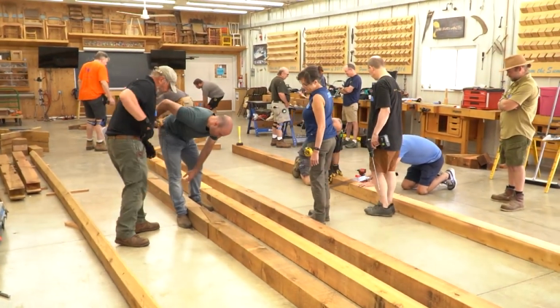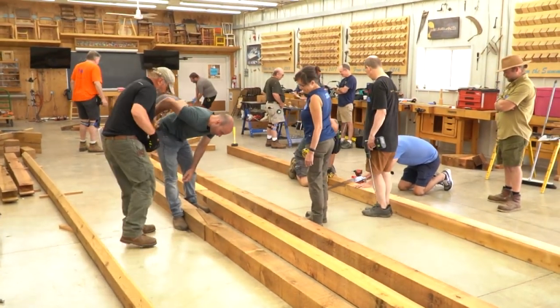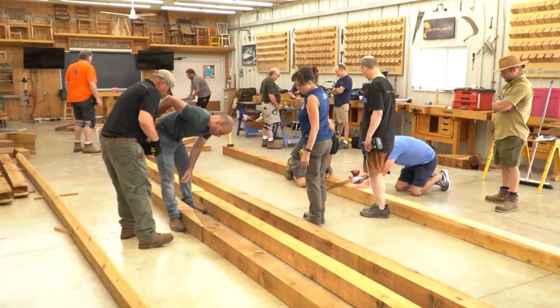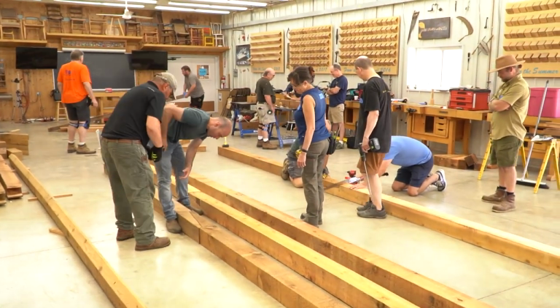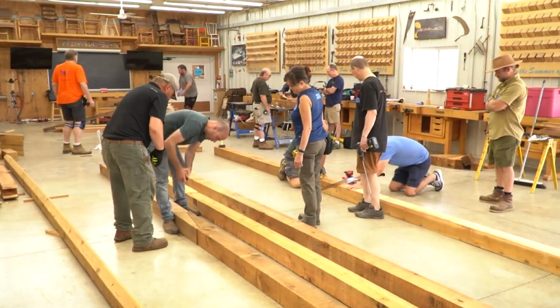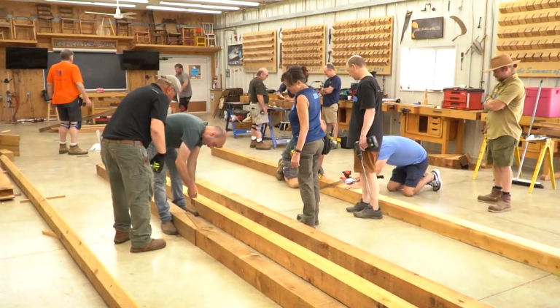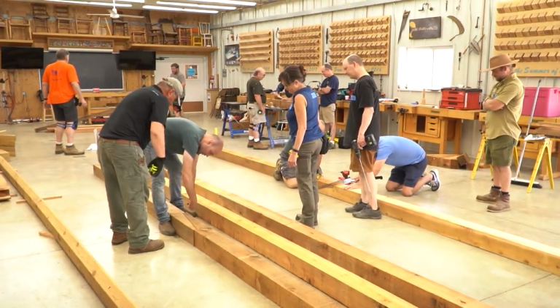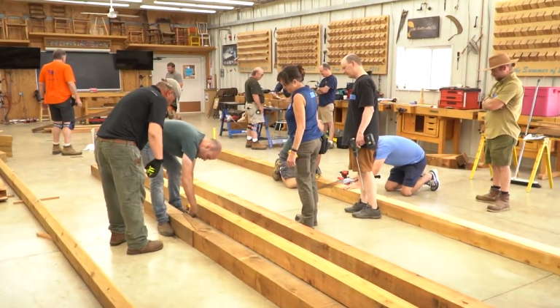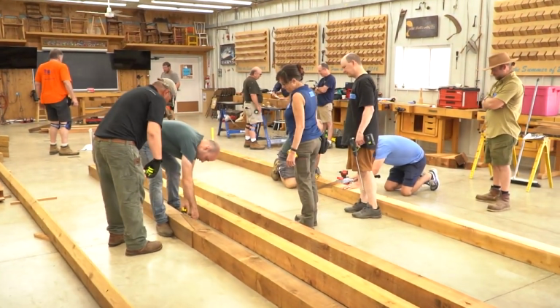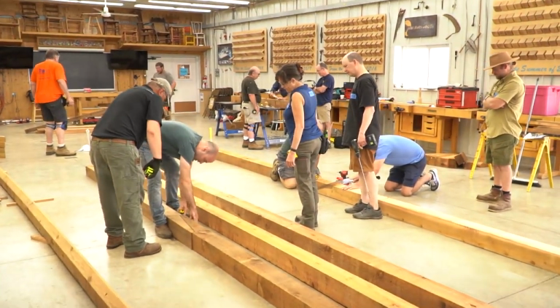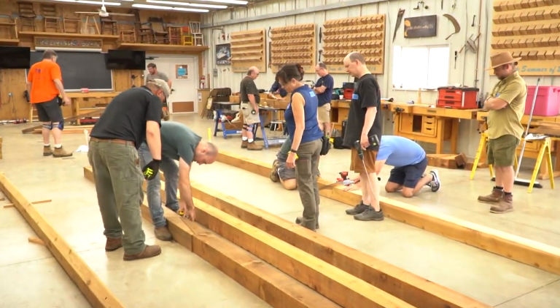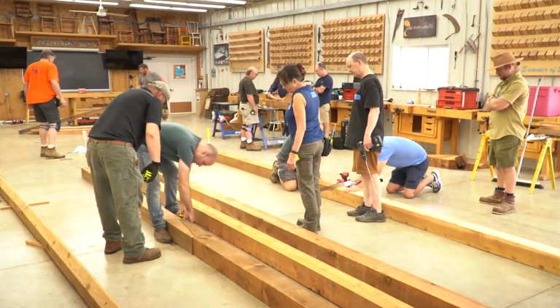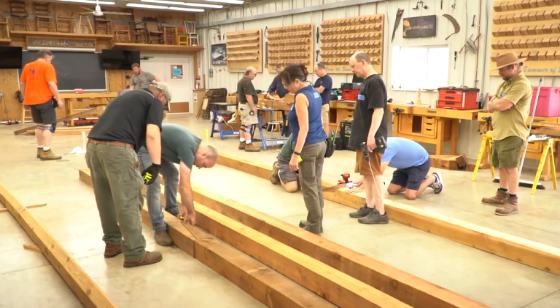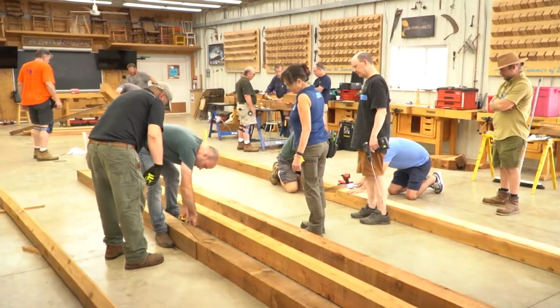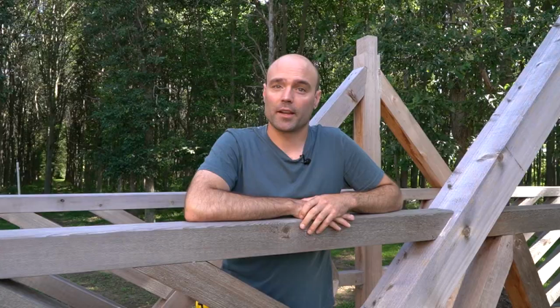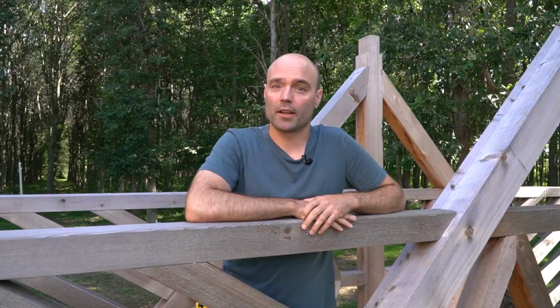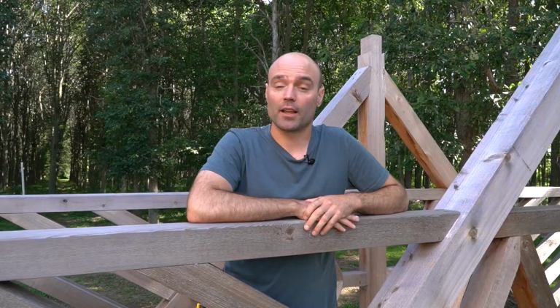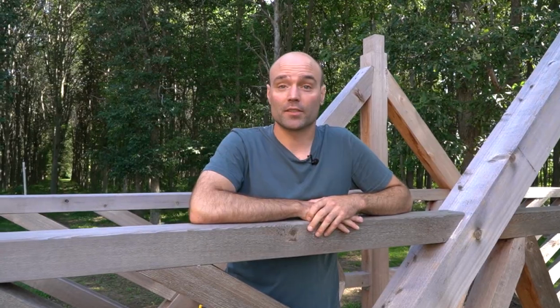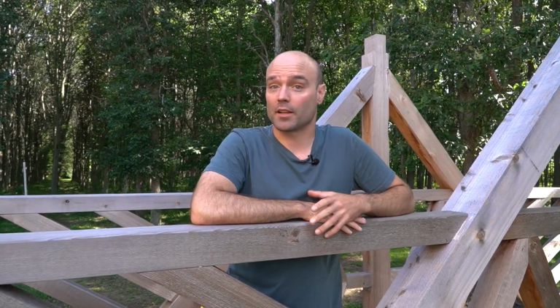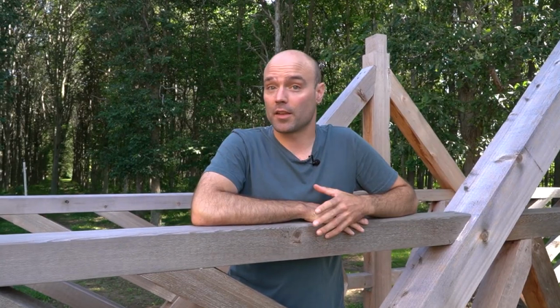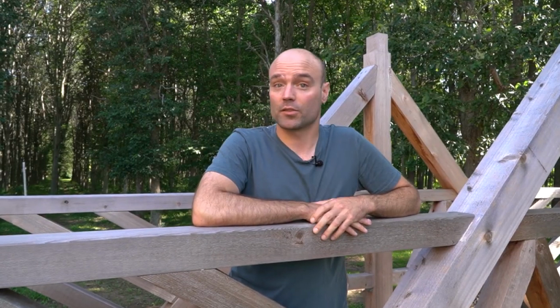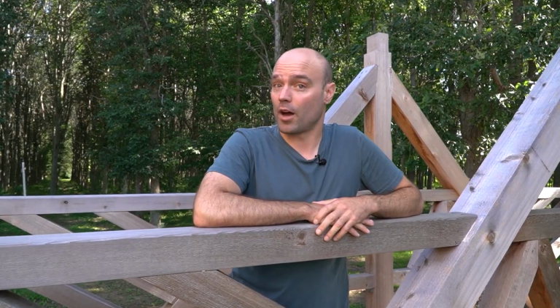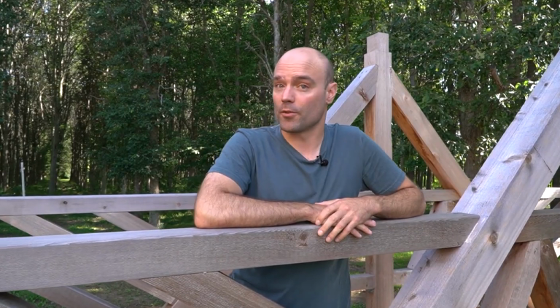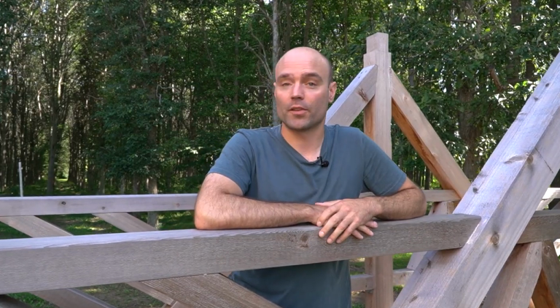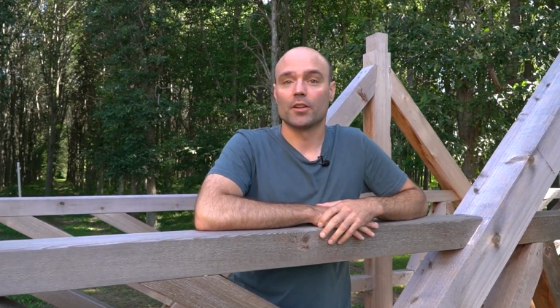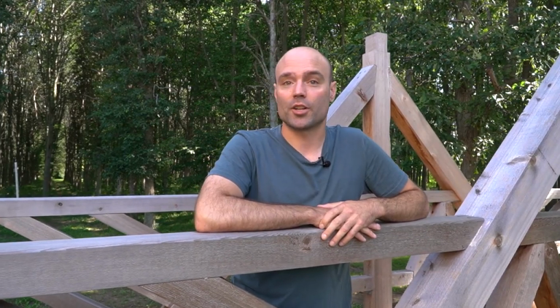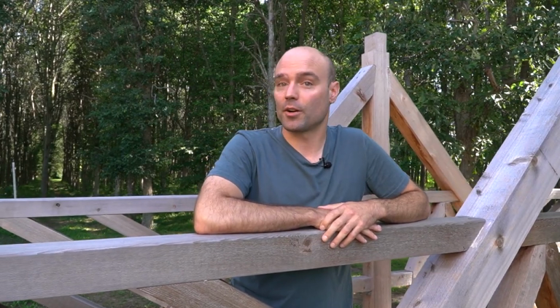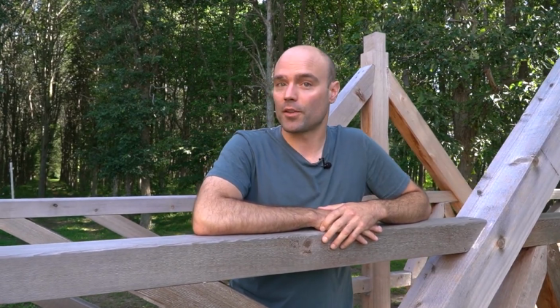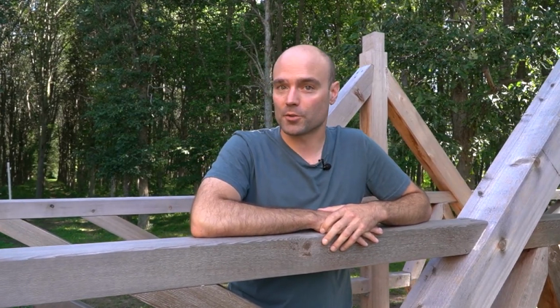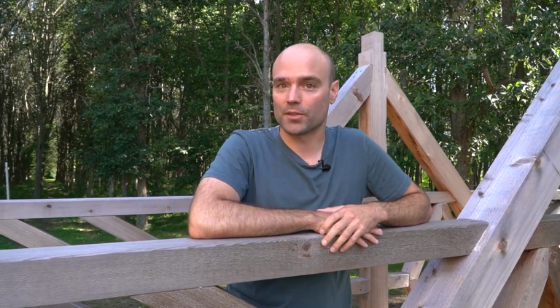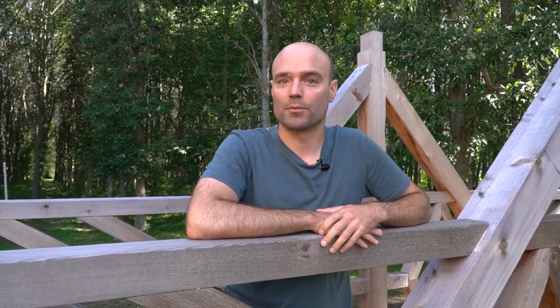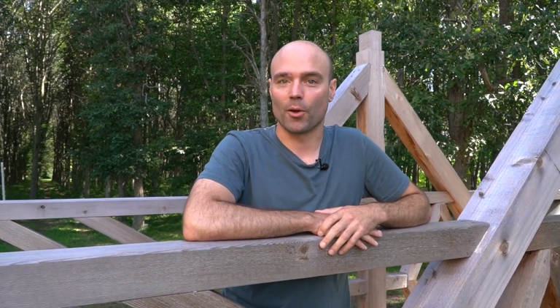This is the post and beam covered bridge project at the Mark Adams School of Woodworking. If you're interested in taking classes like this or others, check out the options below.